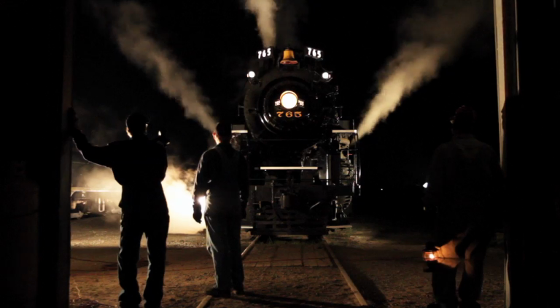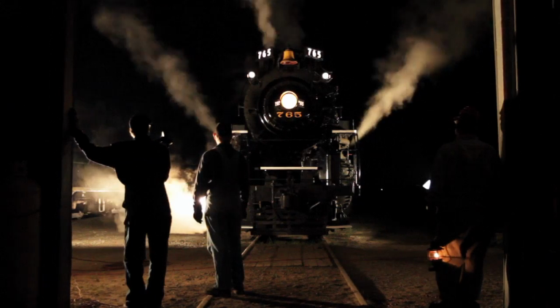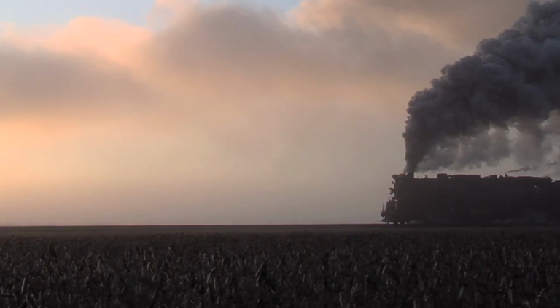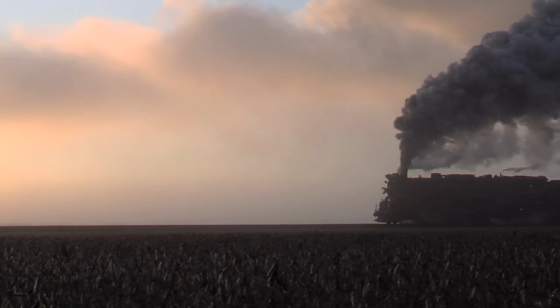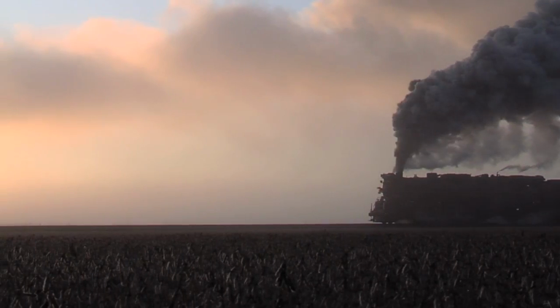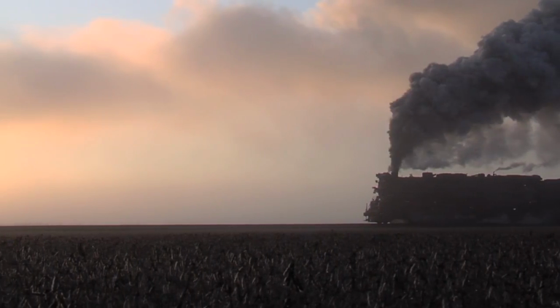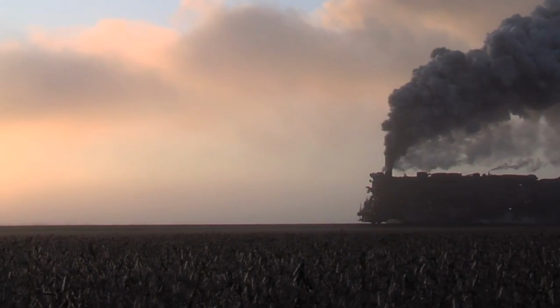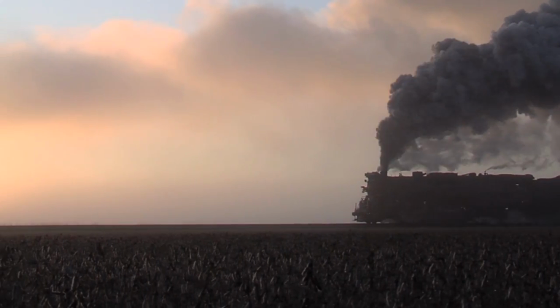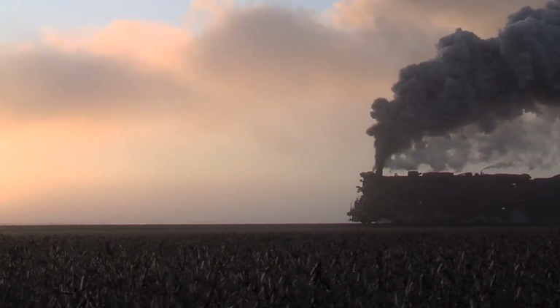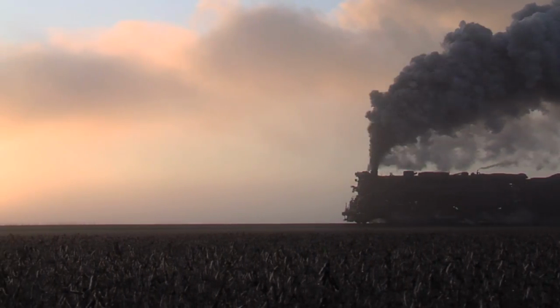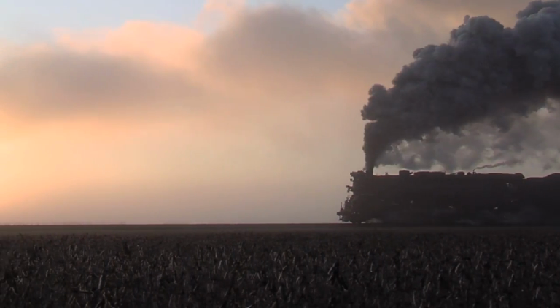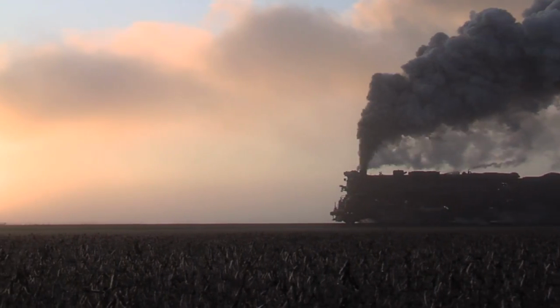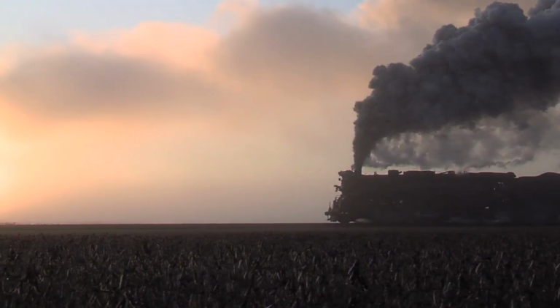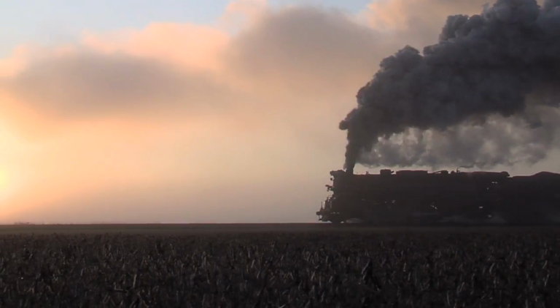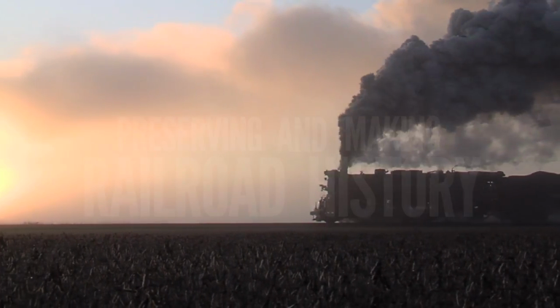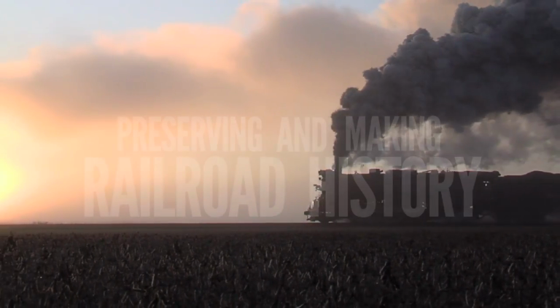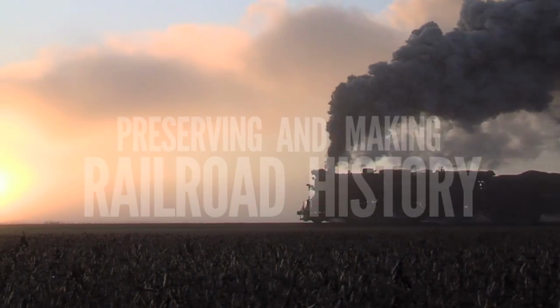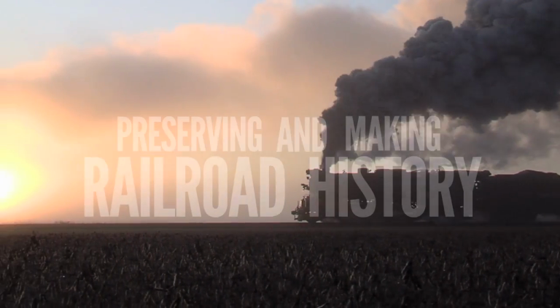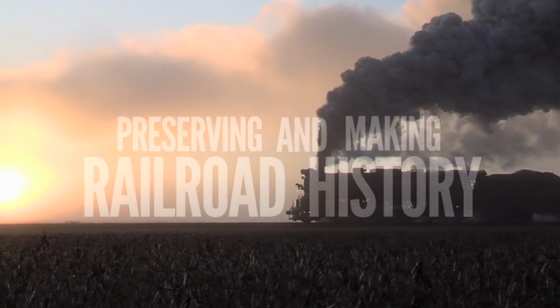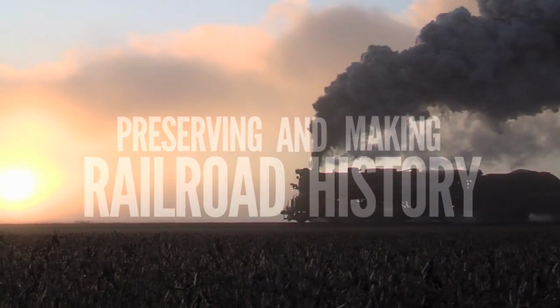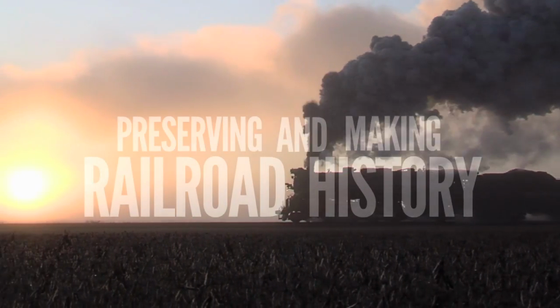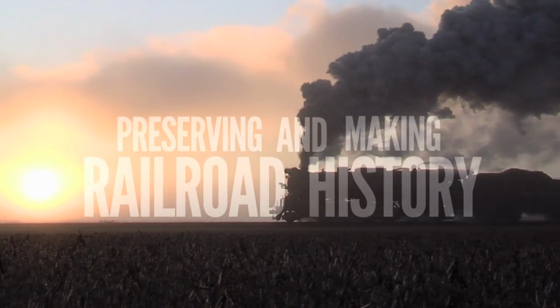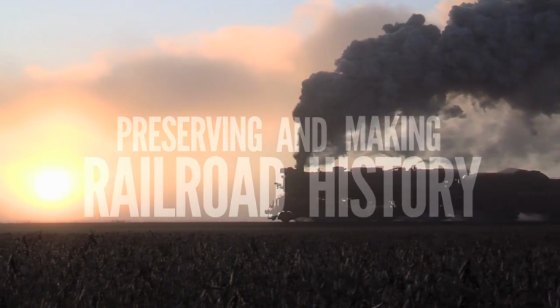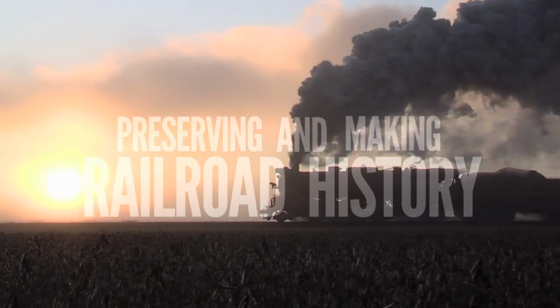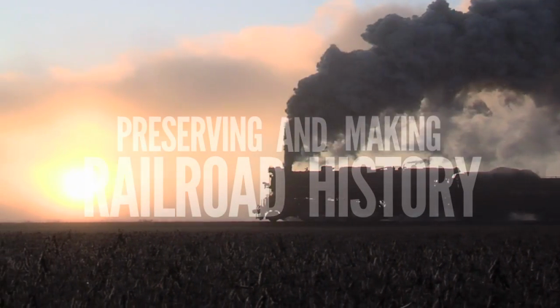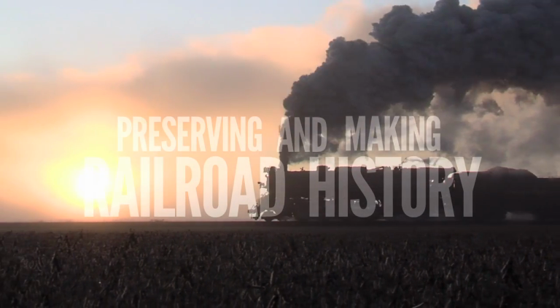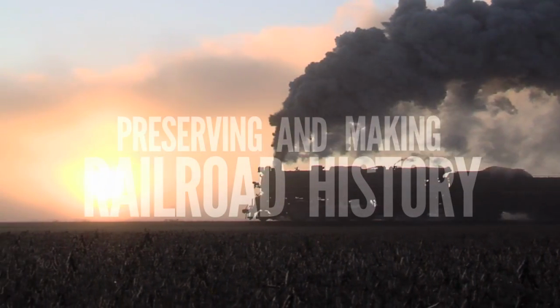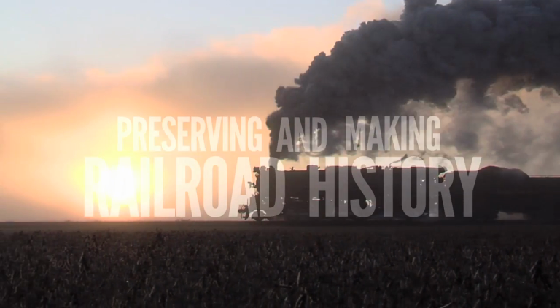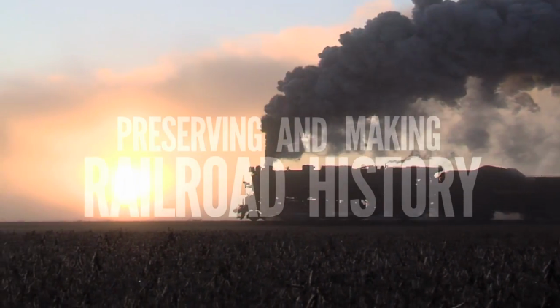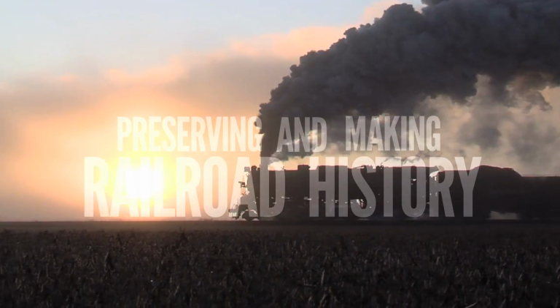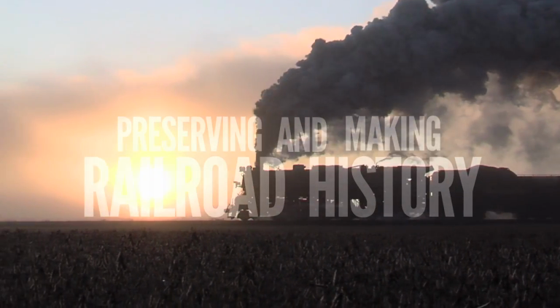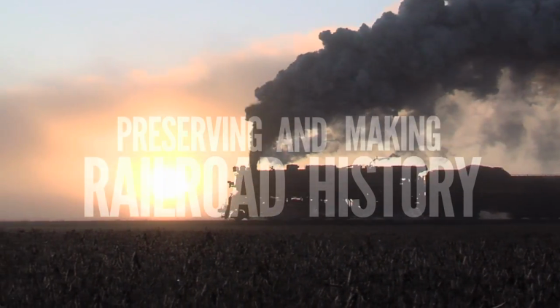Join us in celebrating our 40th year of preserving and making railroad history.